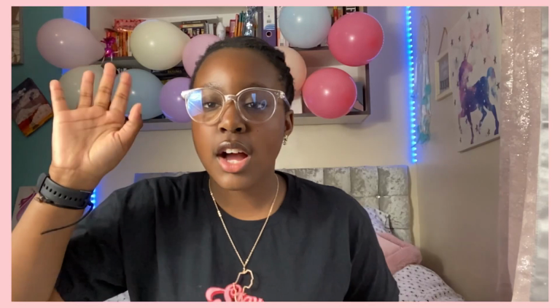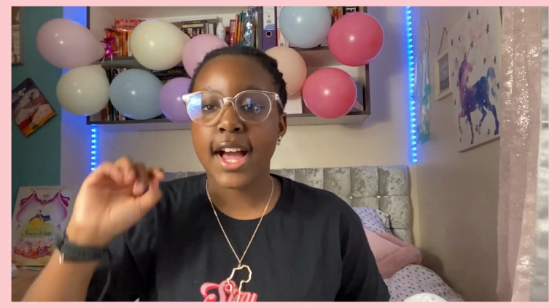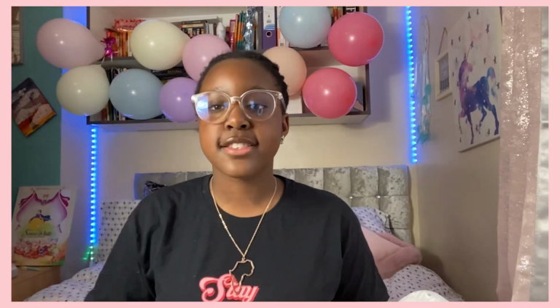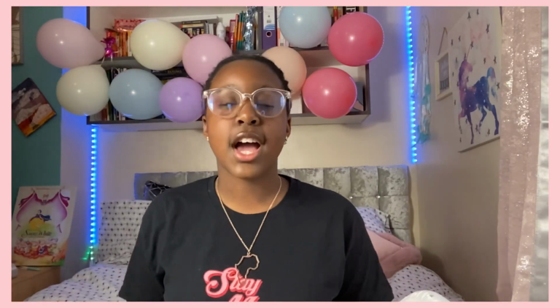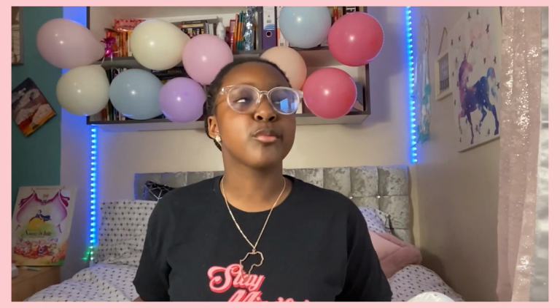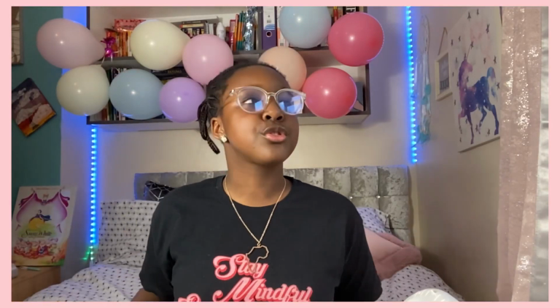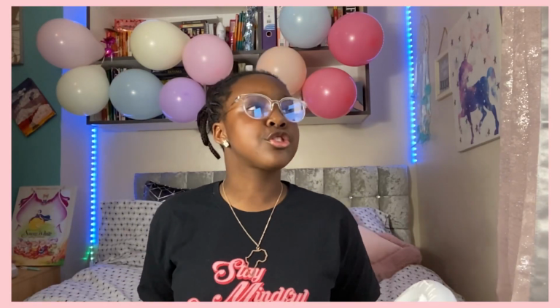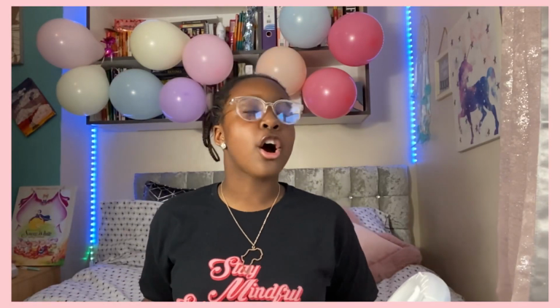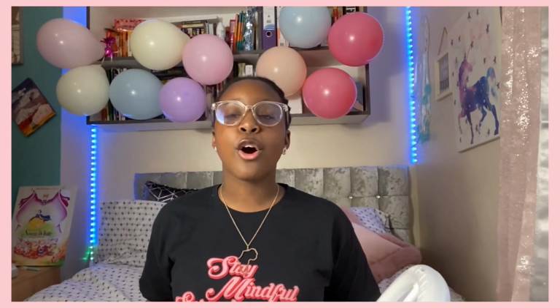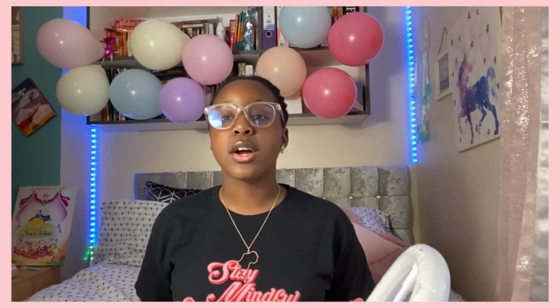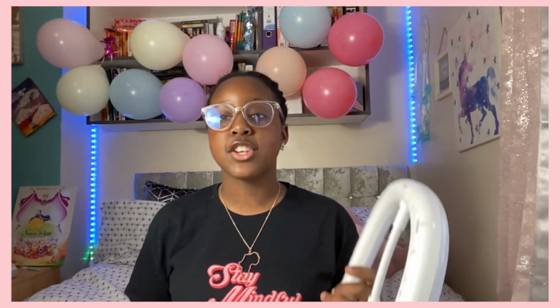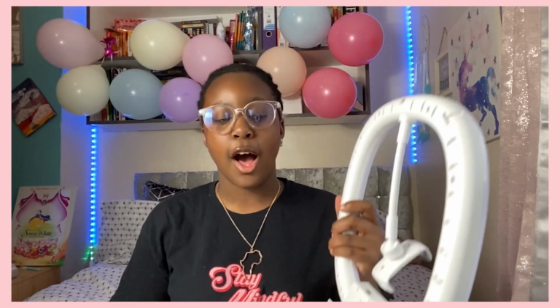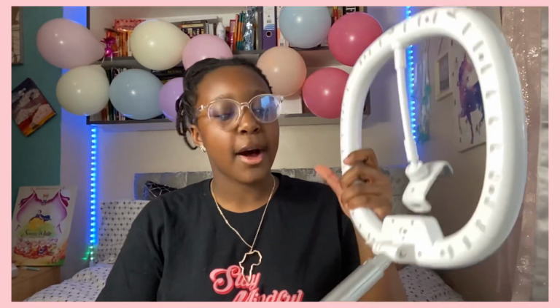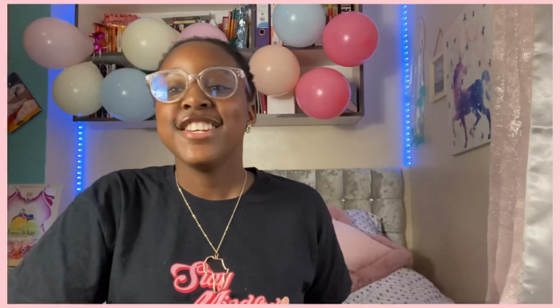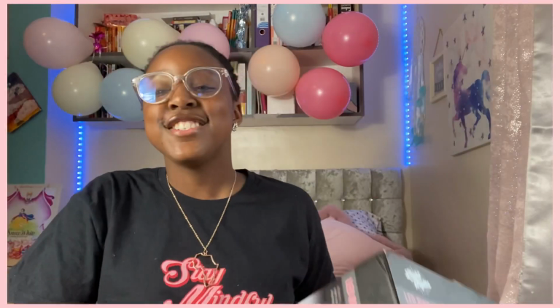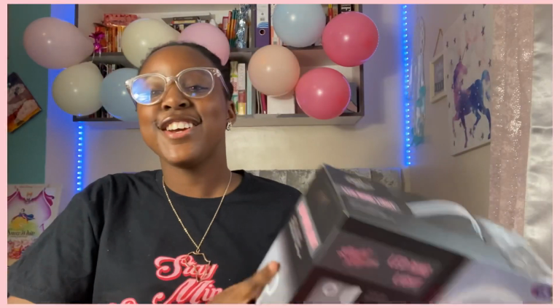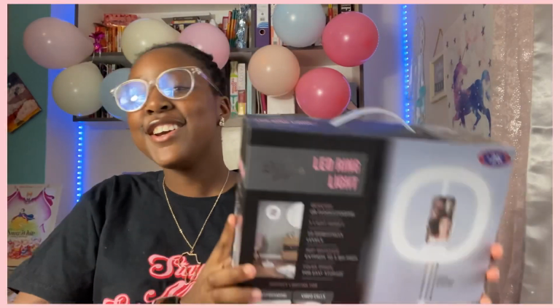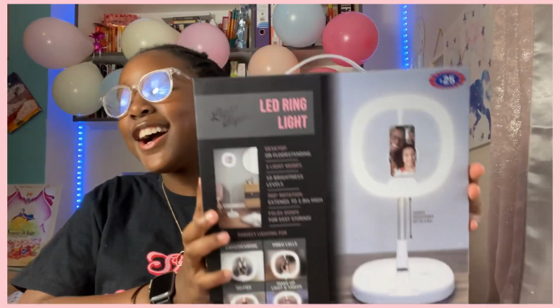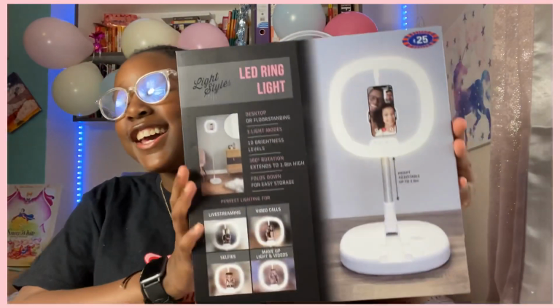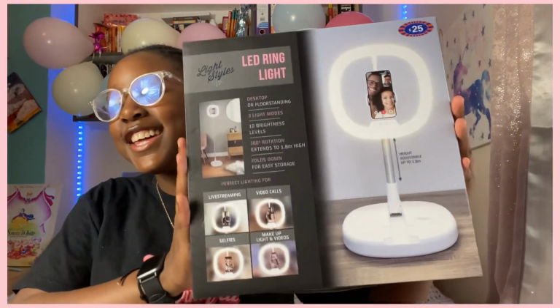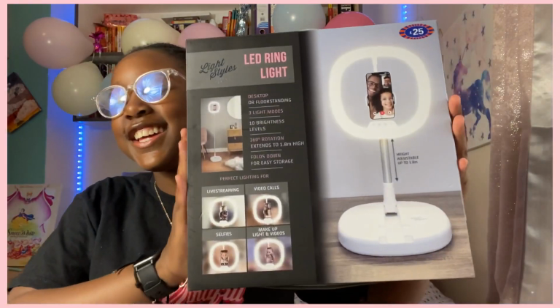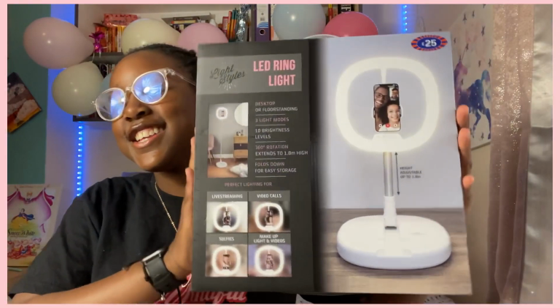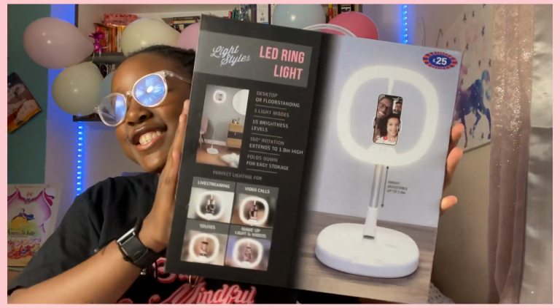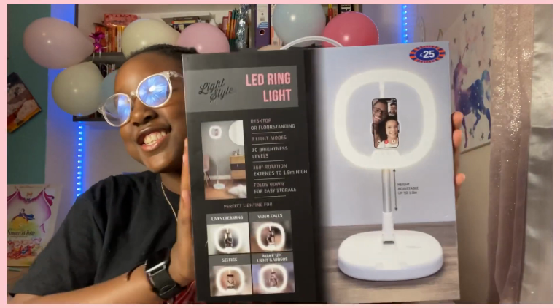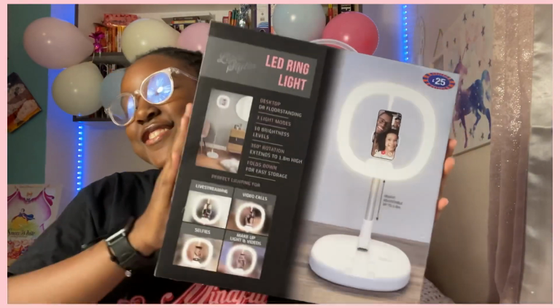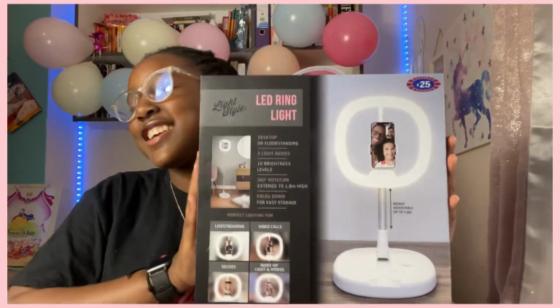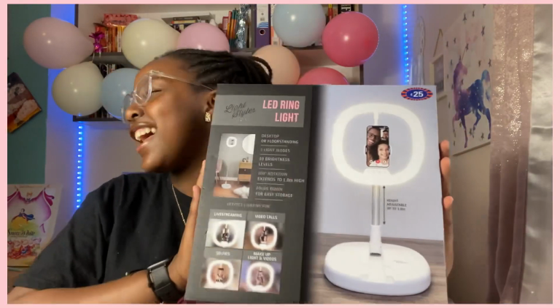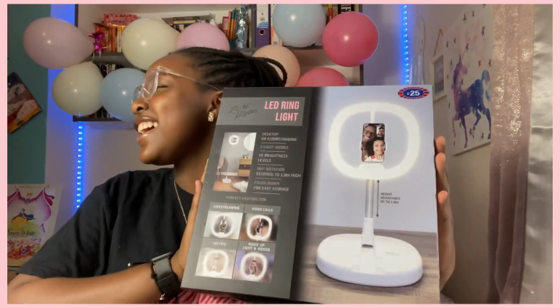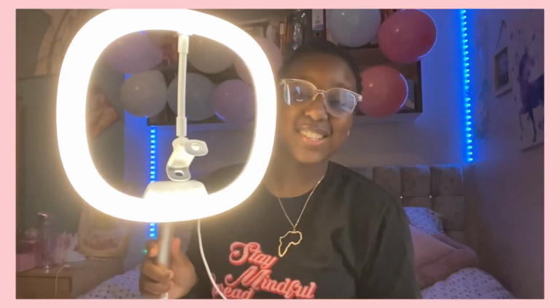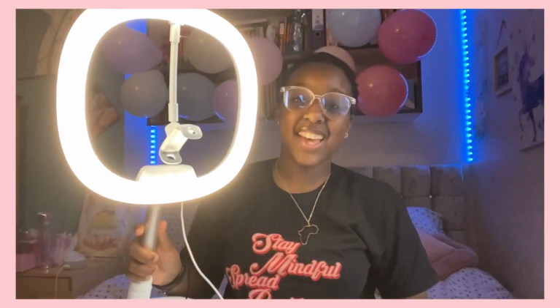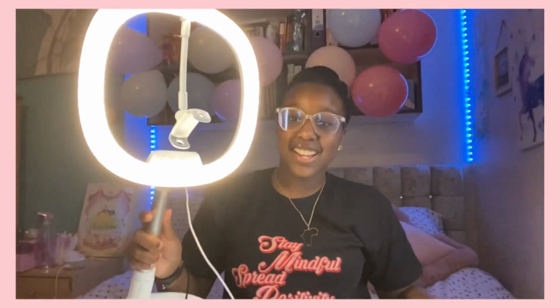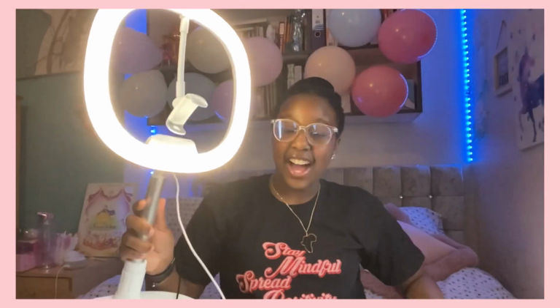Guys, I am so dumb. So here is the ring light — look at it guys!